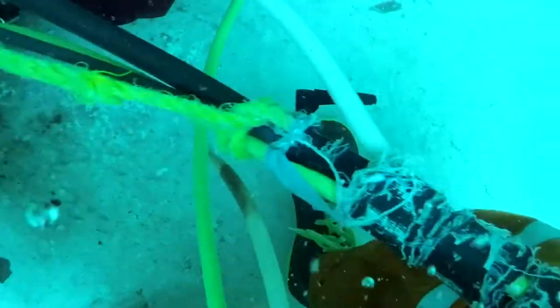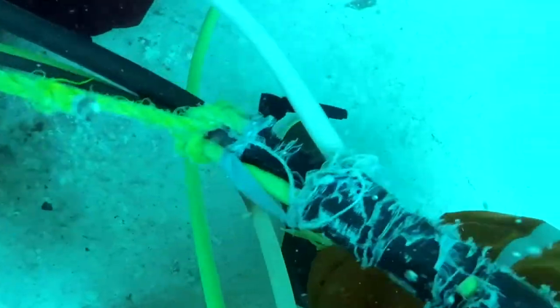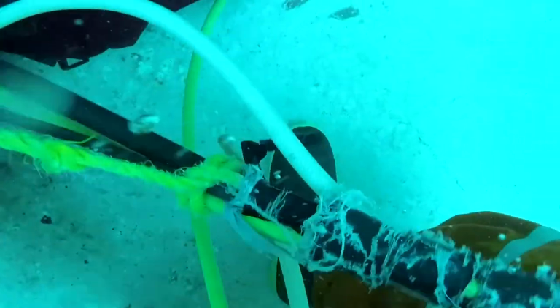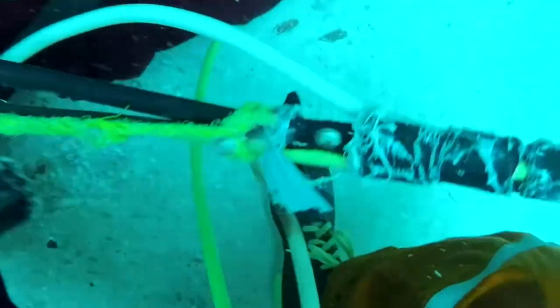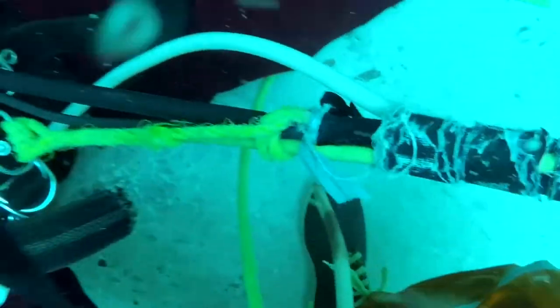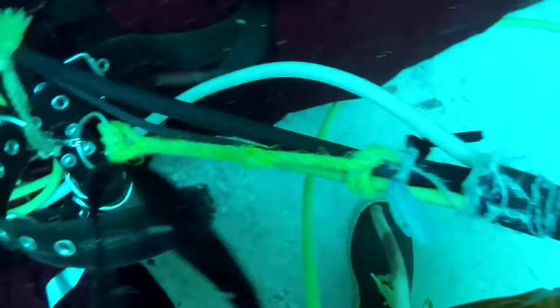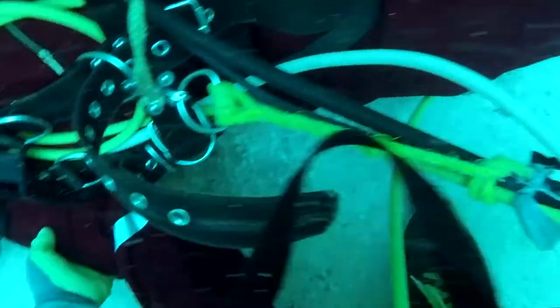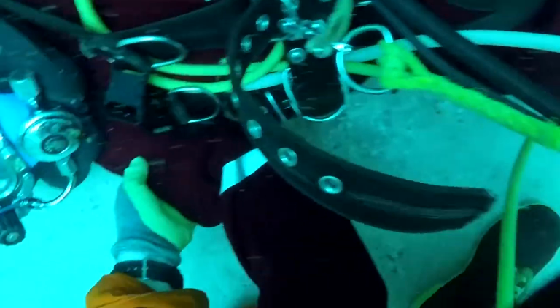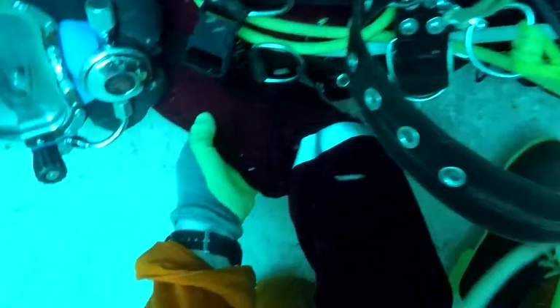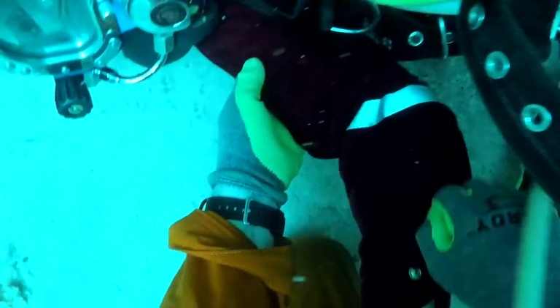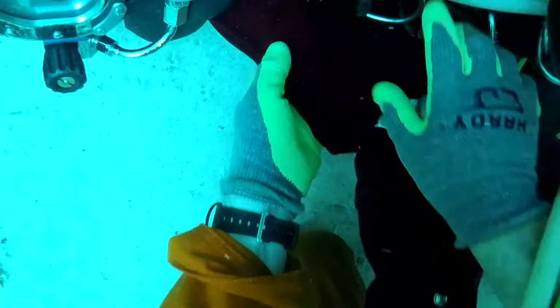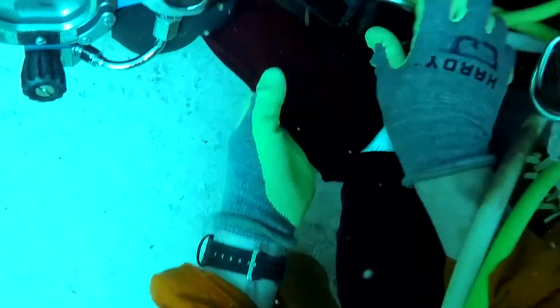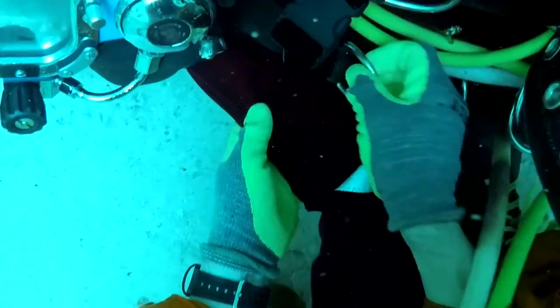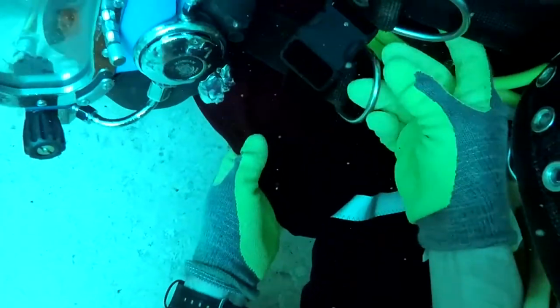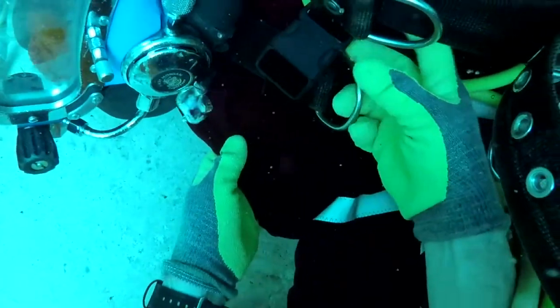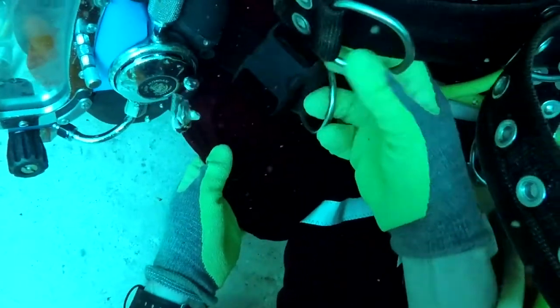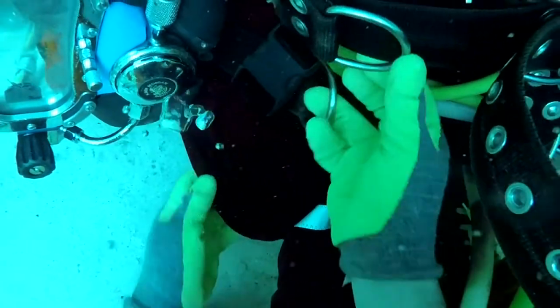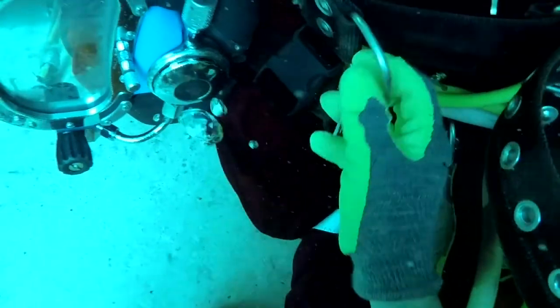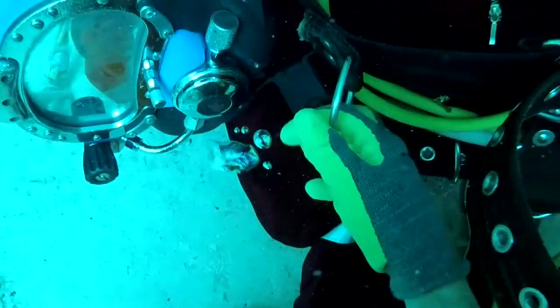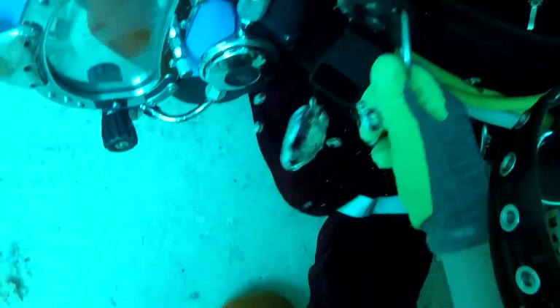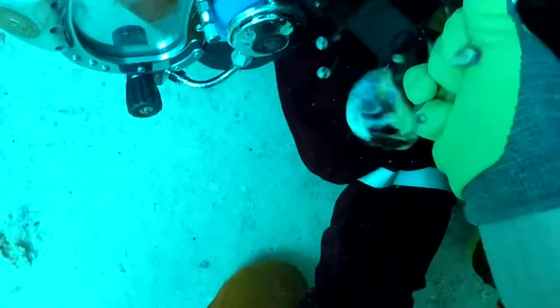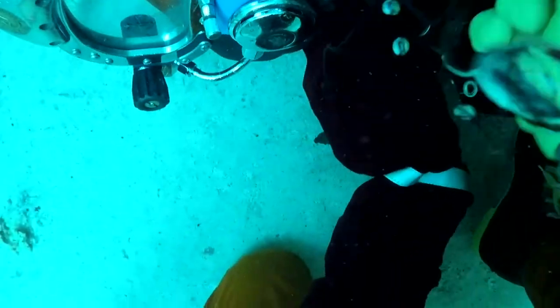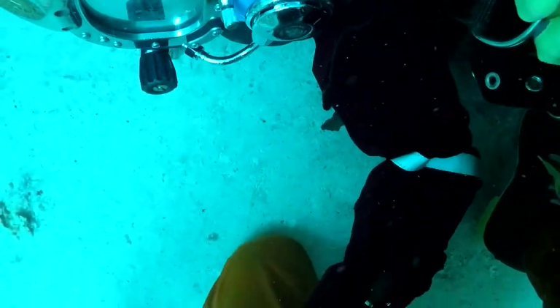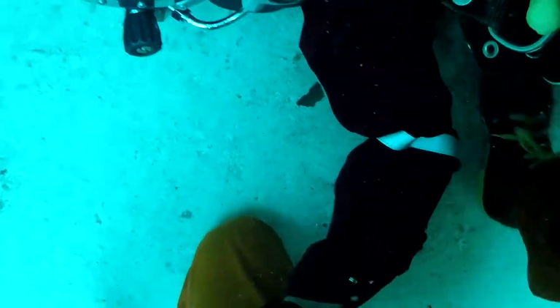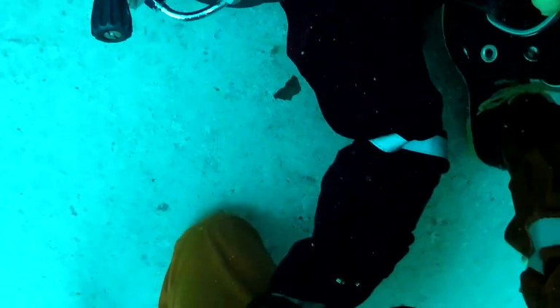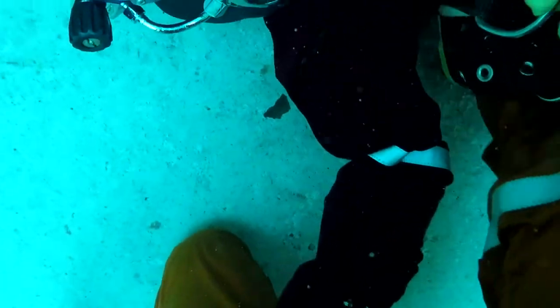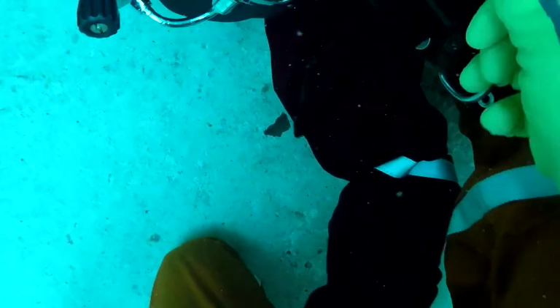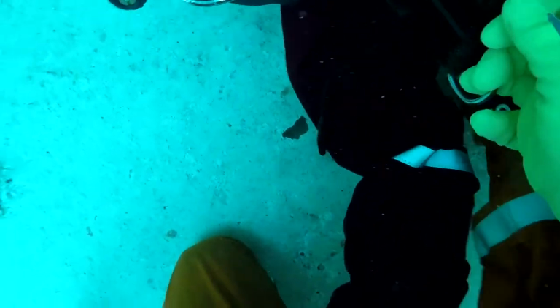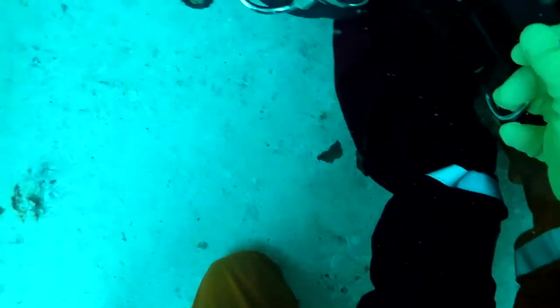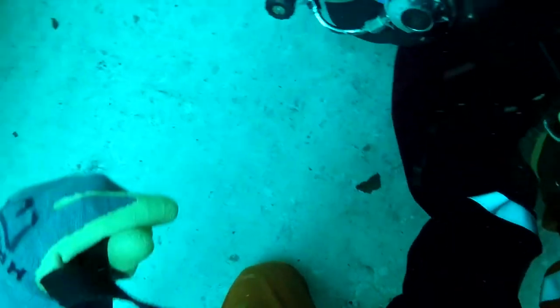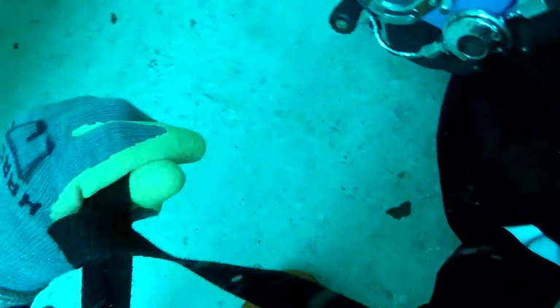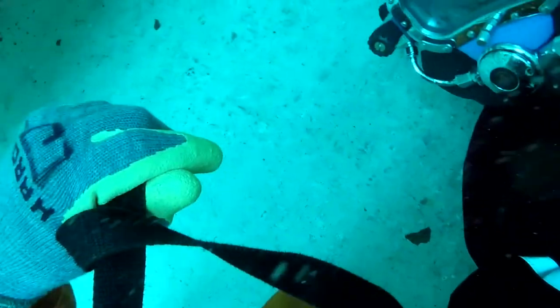Everything offshore is ginormous — big, heavy stuff made of steel. You have to use your brain to figure out how to move it, using rigging, cranes, tuggers, that kind of thing. Females, all the way up through deep water saturation diving, not a problem.